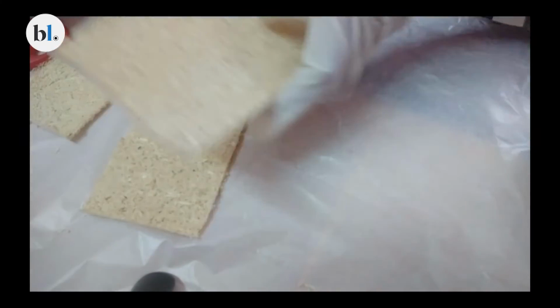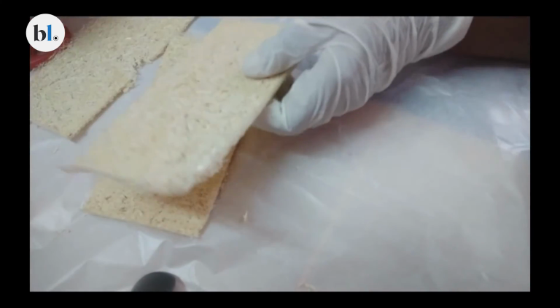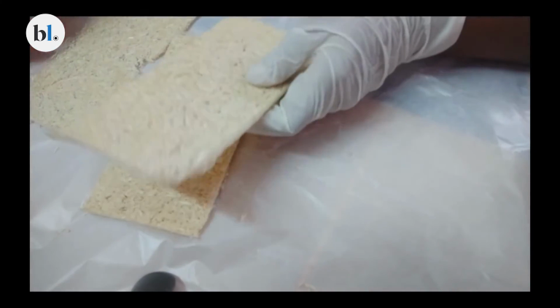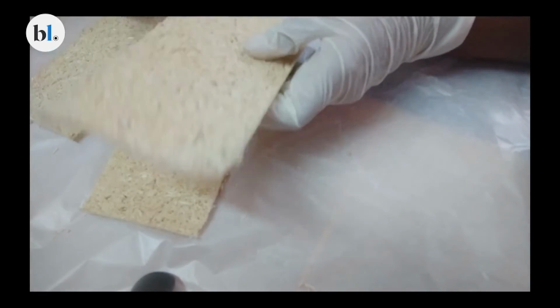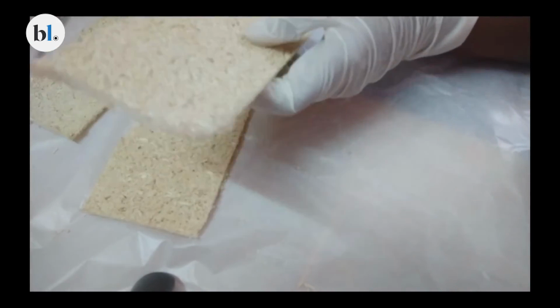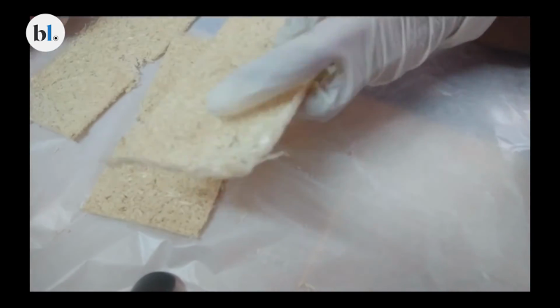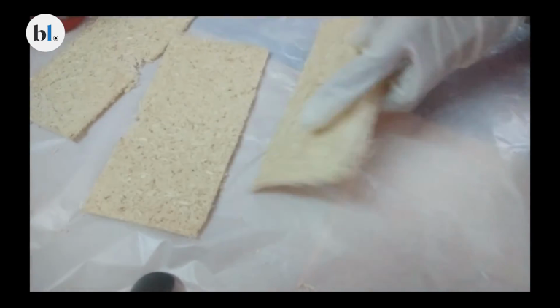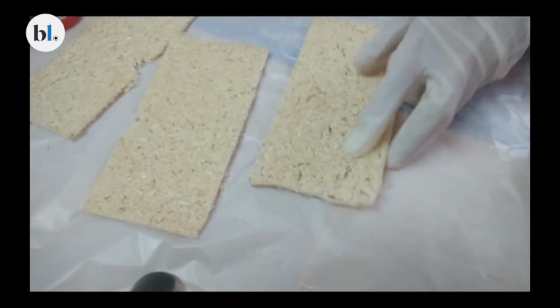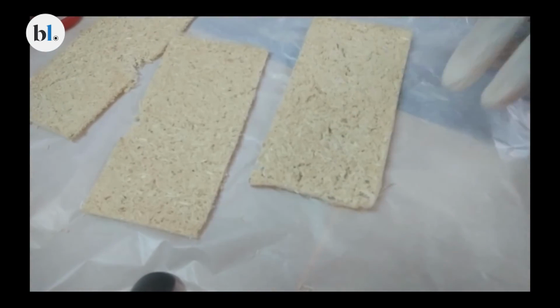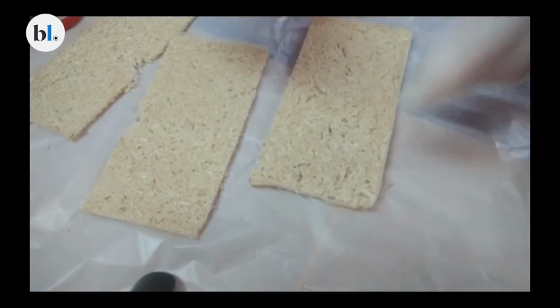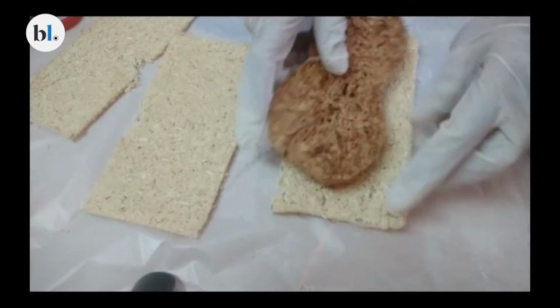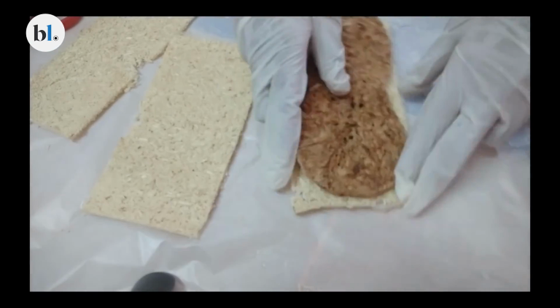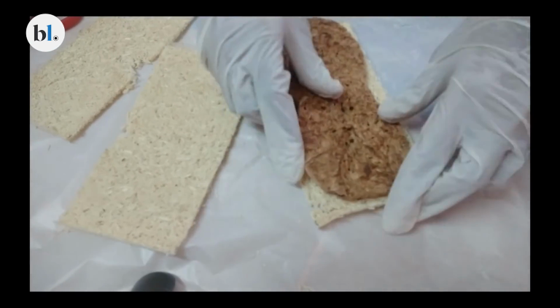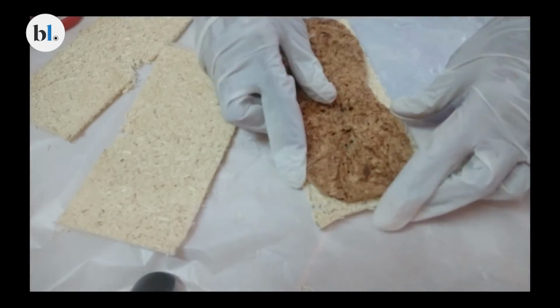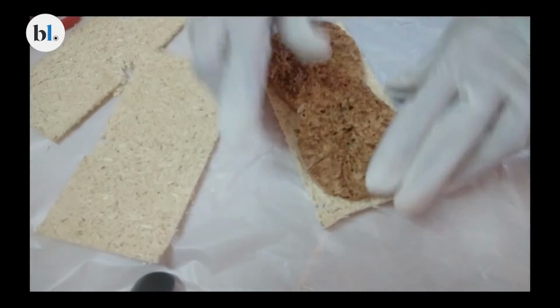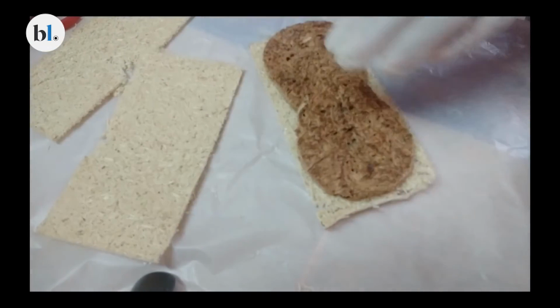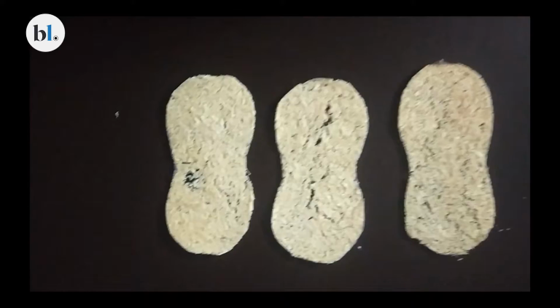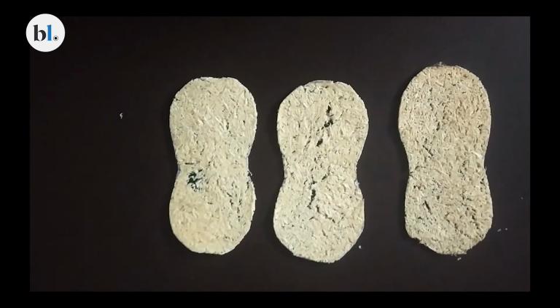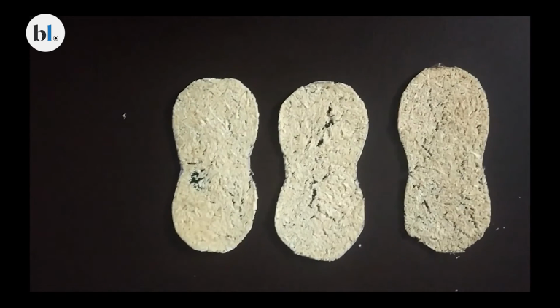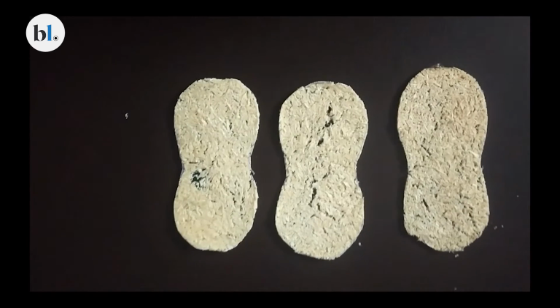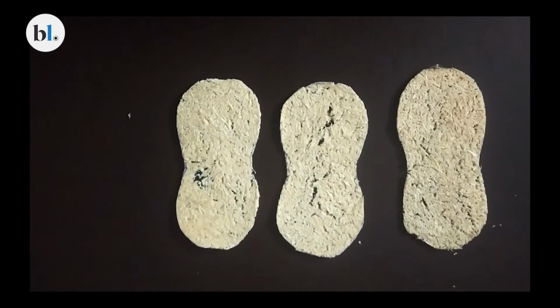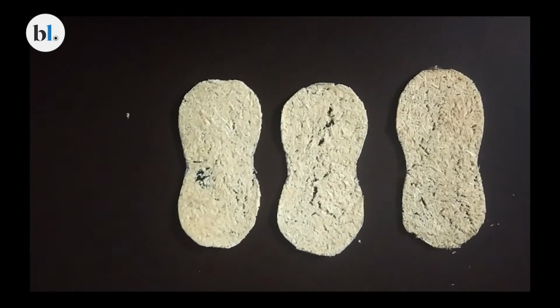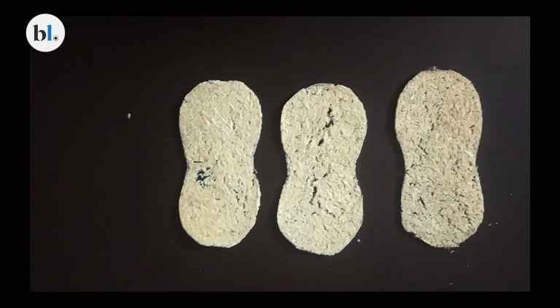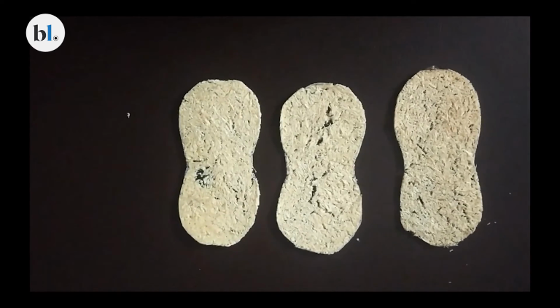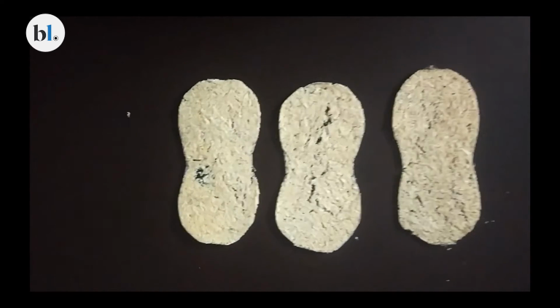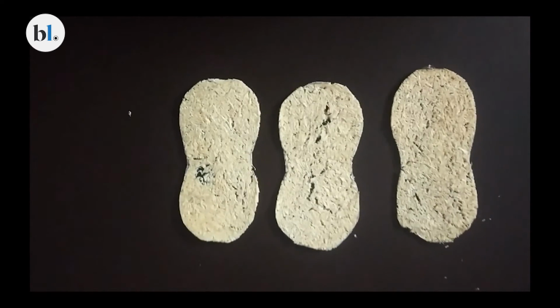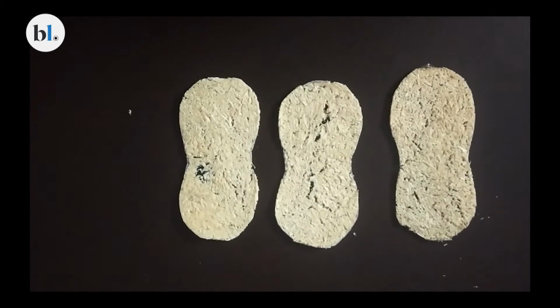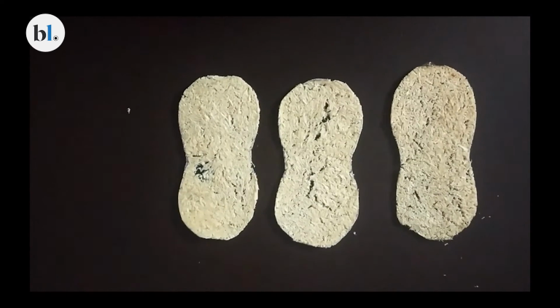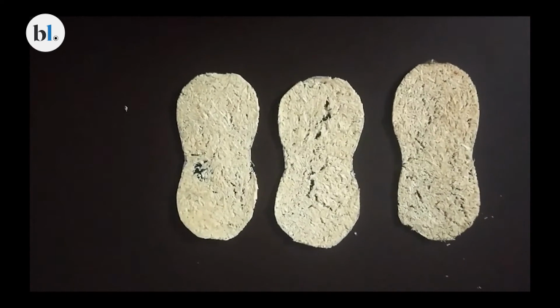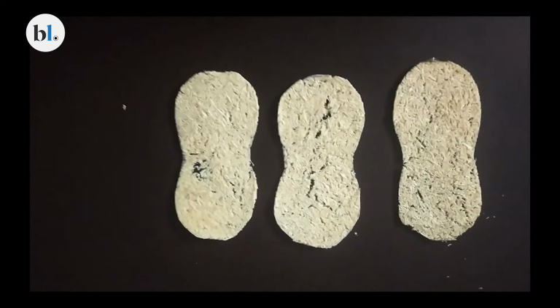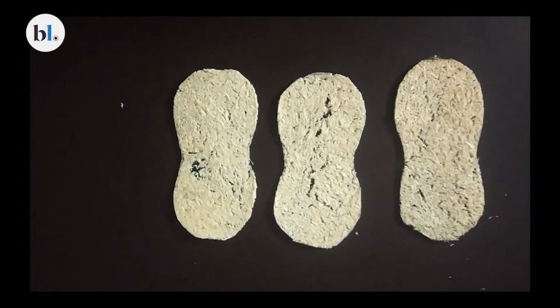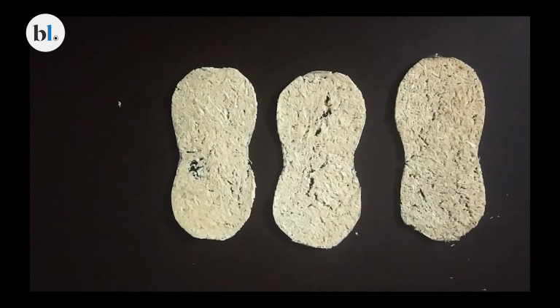This entire napkin takes 15 to 17 days to degrade in the soil when completely buried.